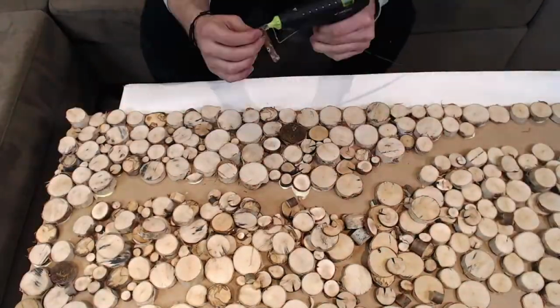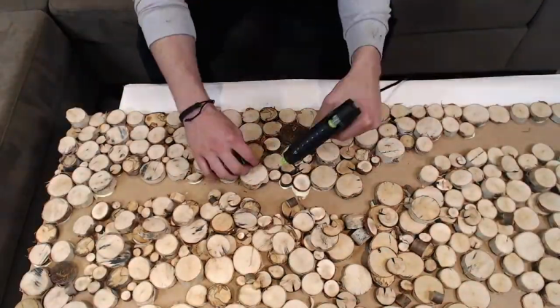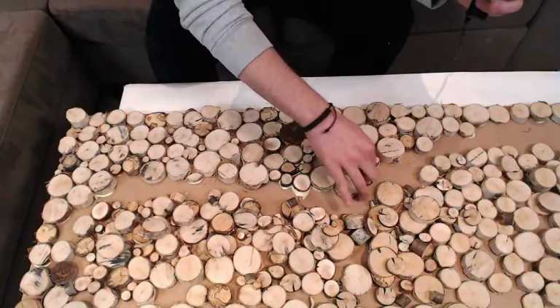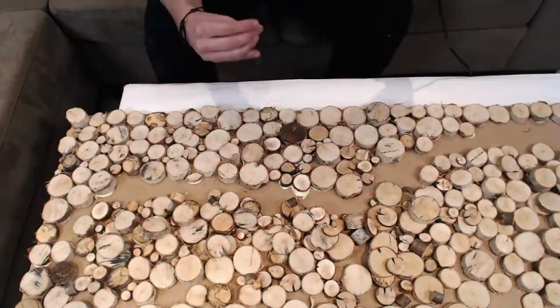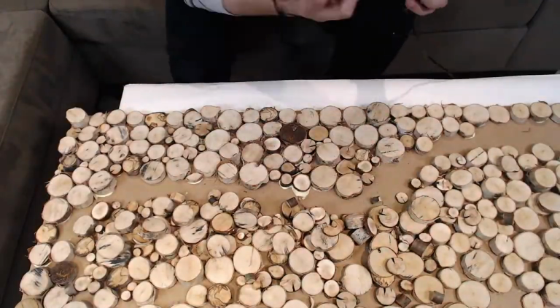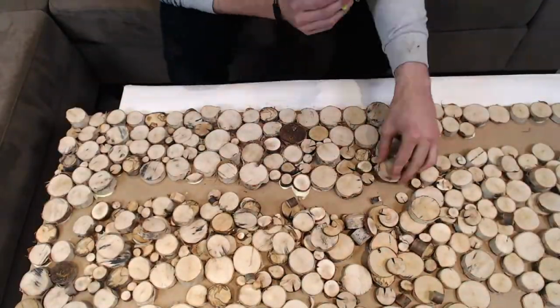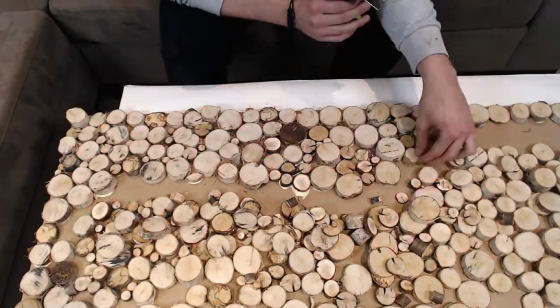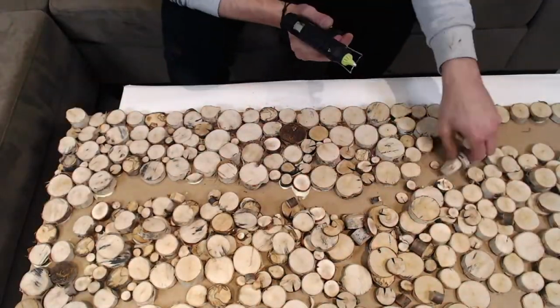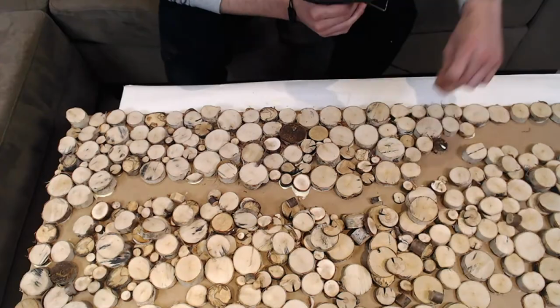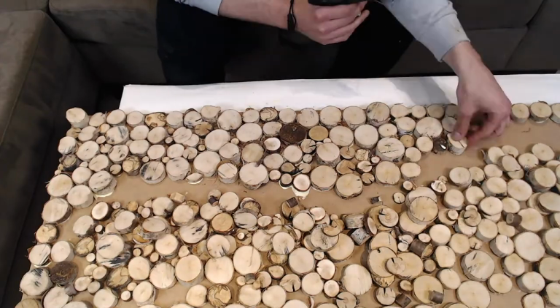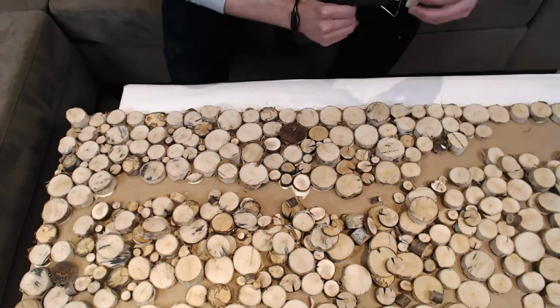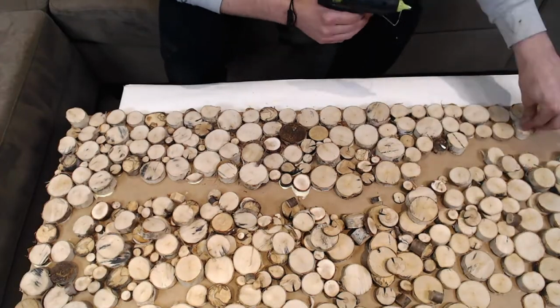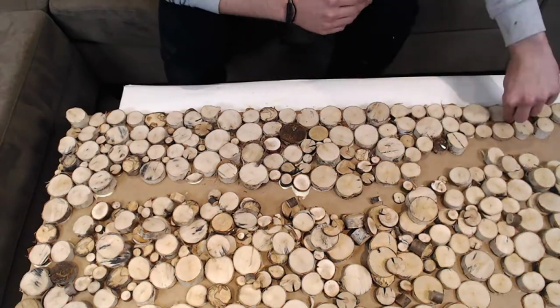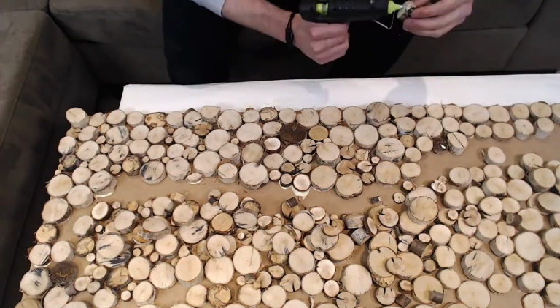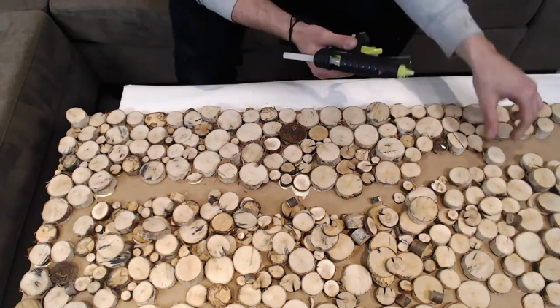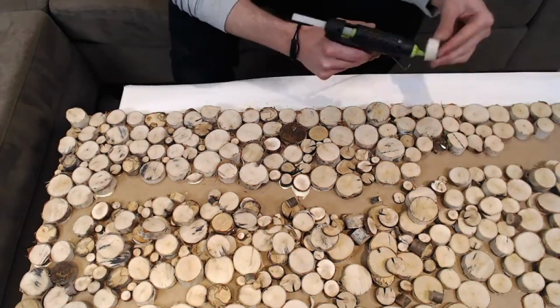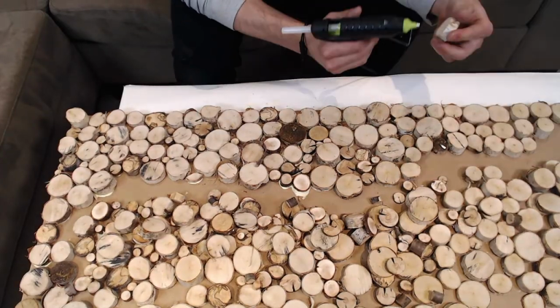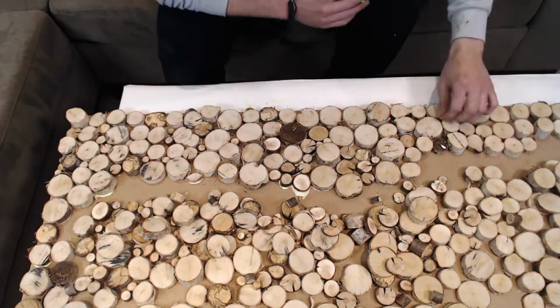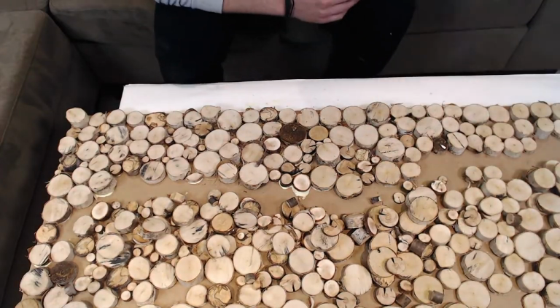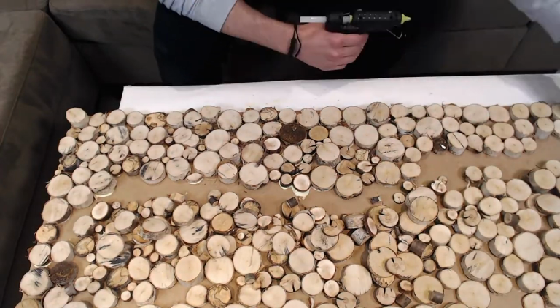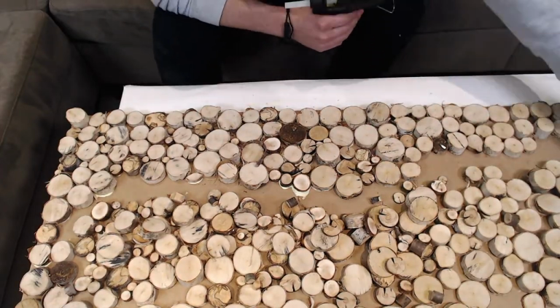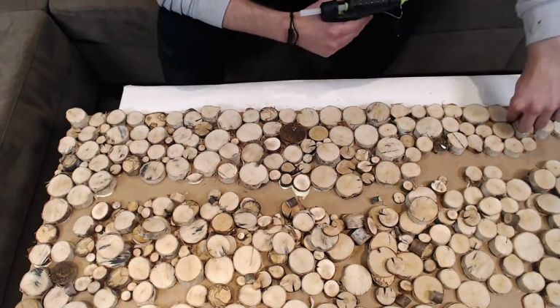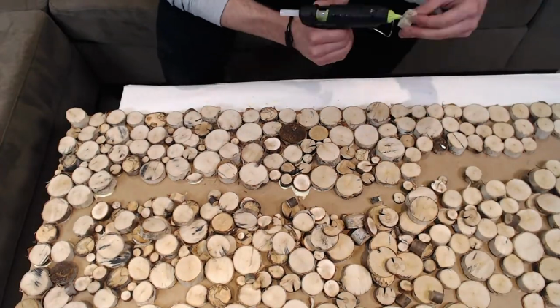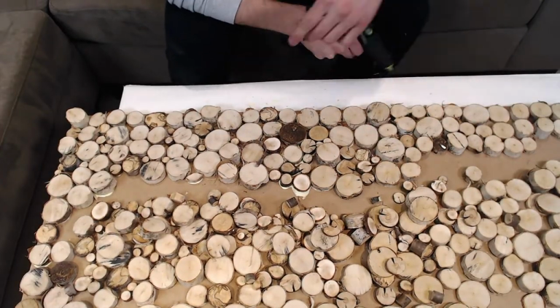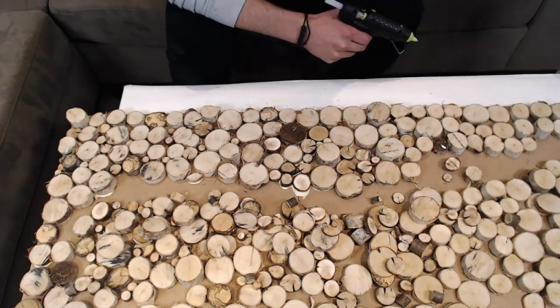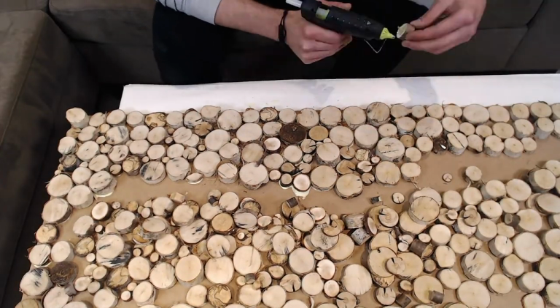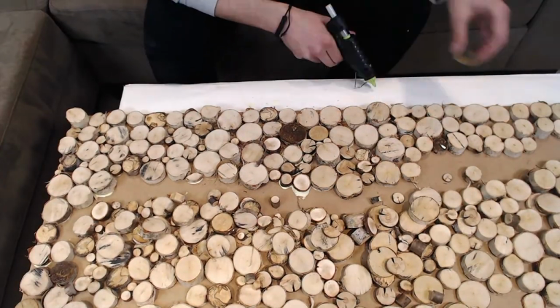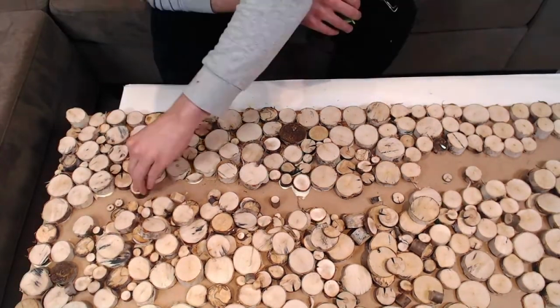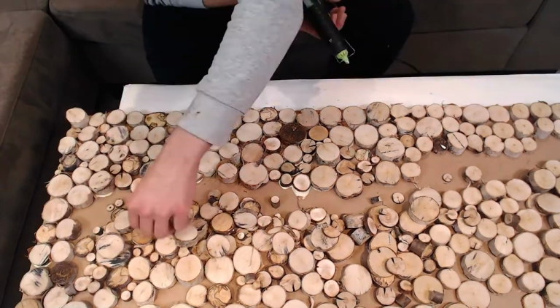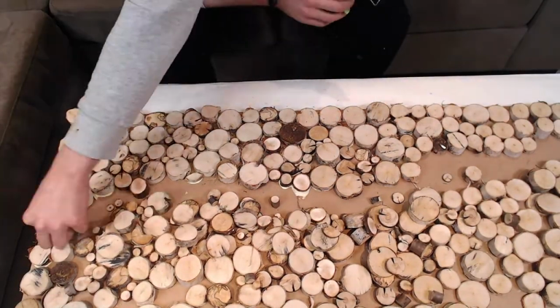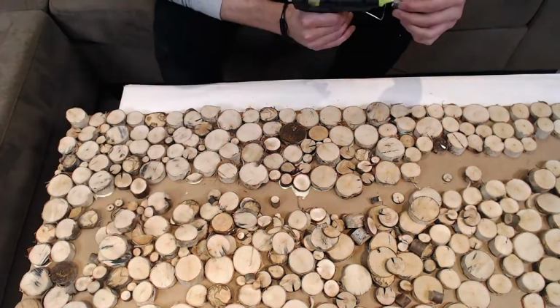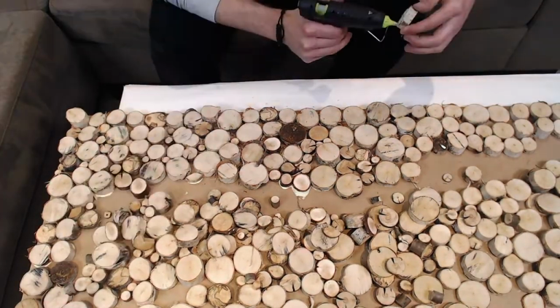And once your board is filled, you can go in with smaller pieces to really fill in all the little nooks and crannies.